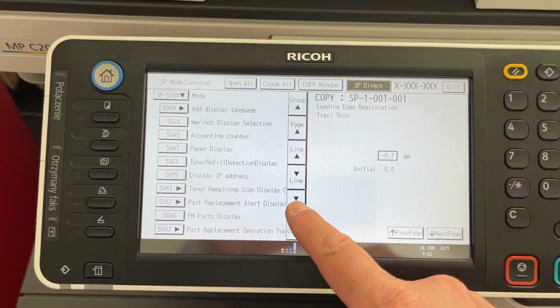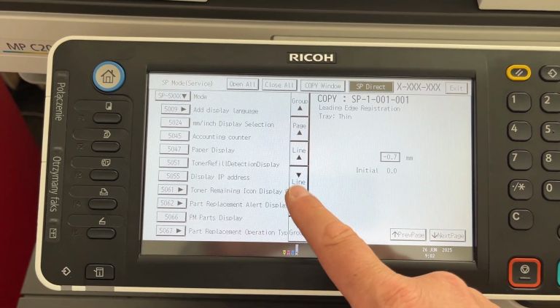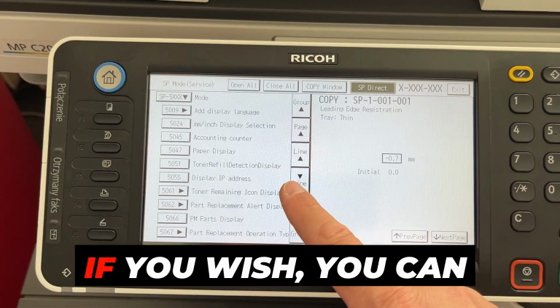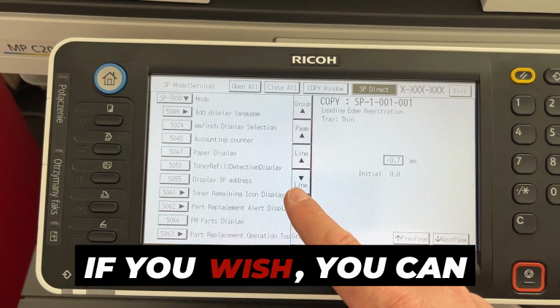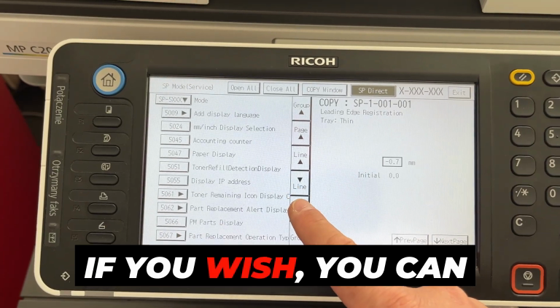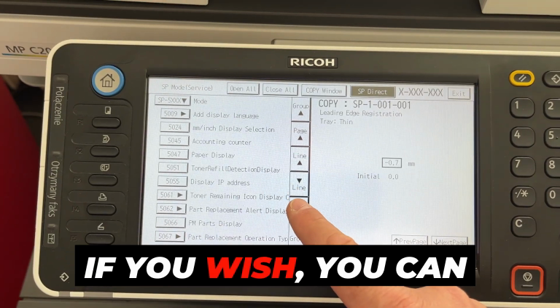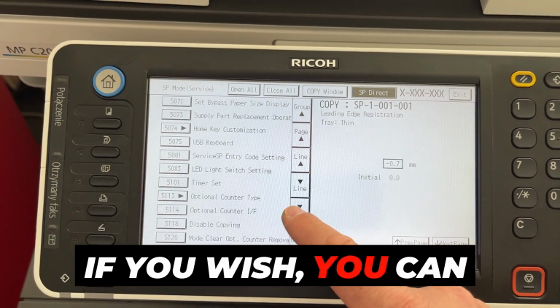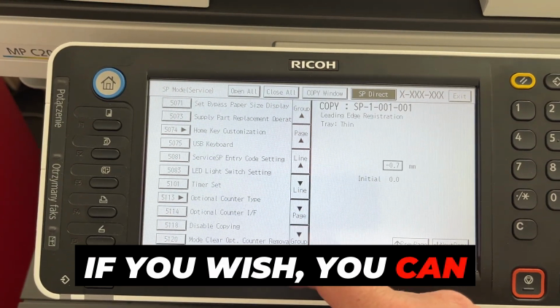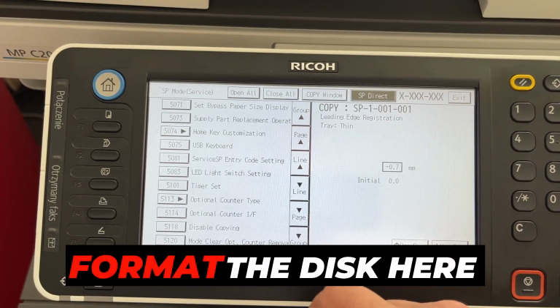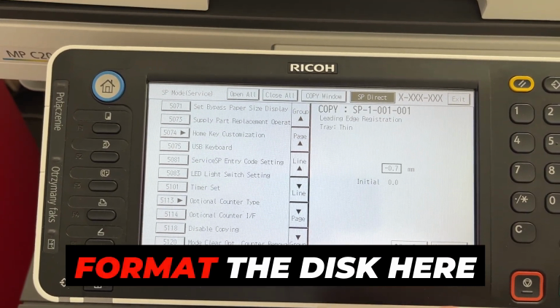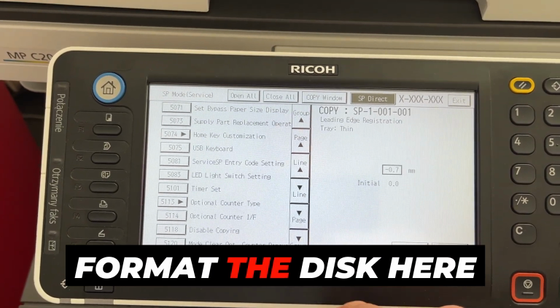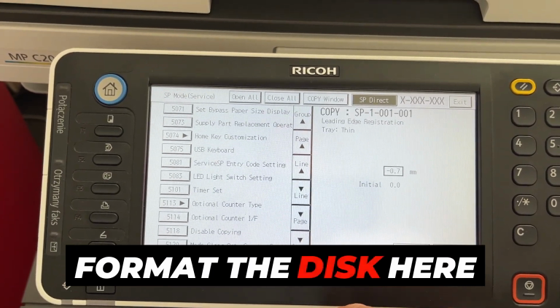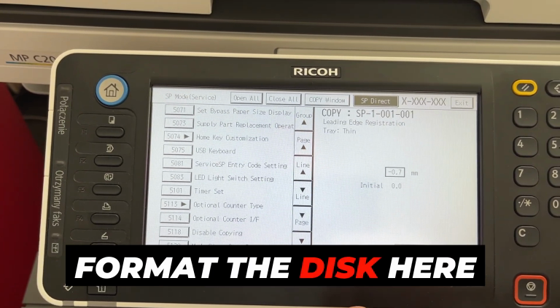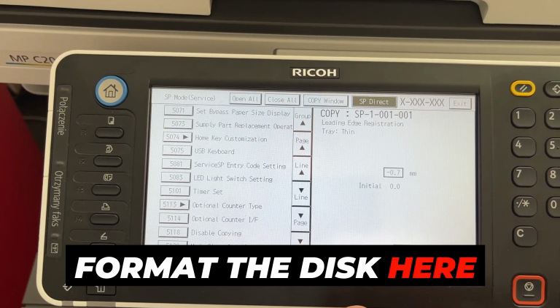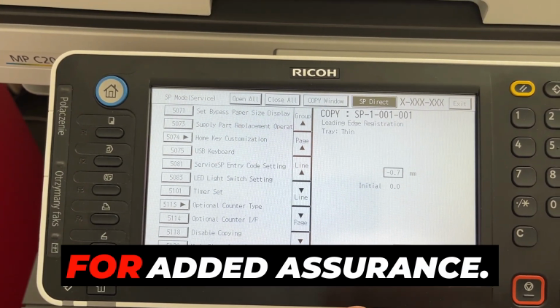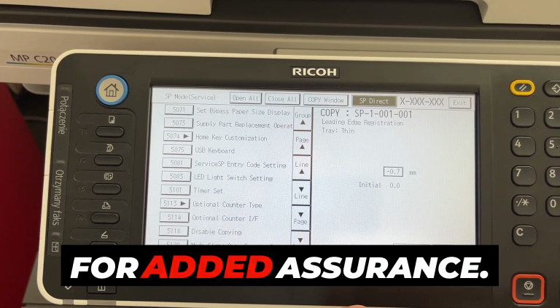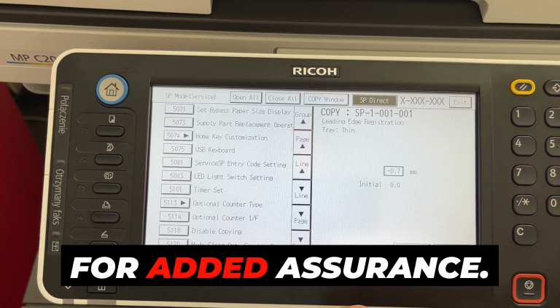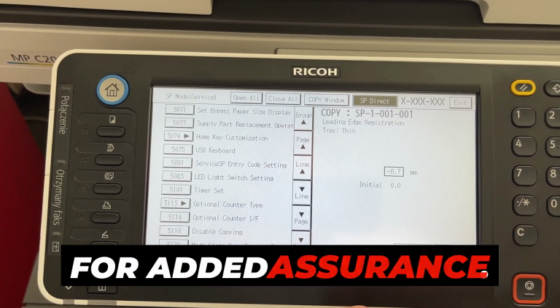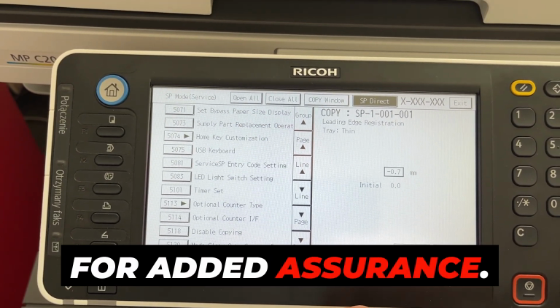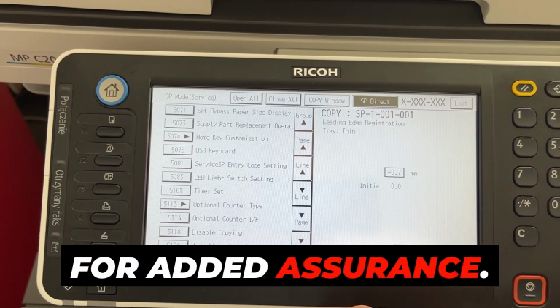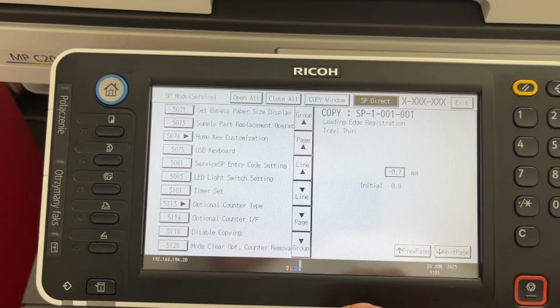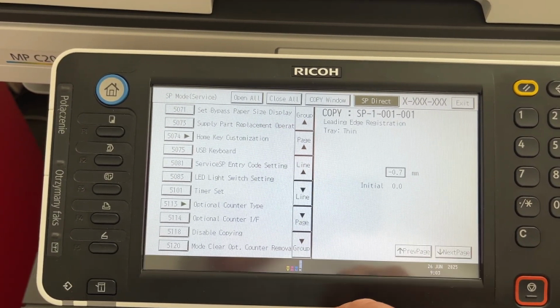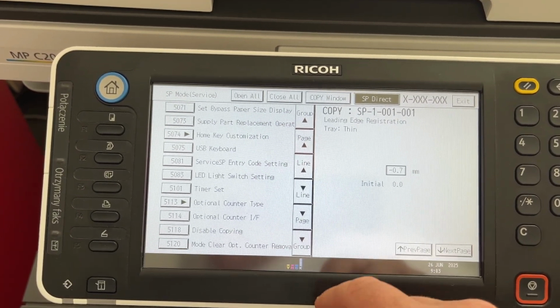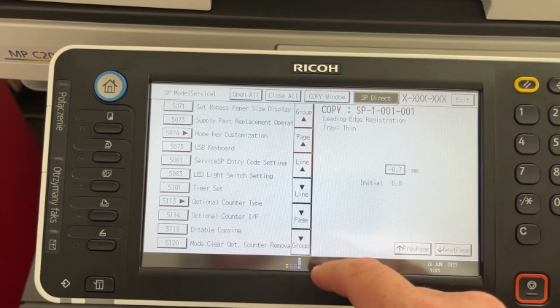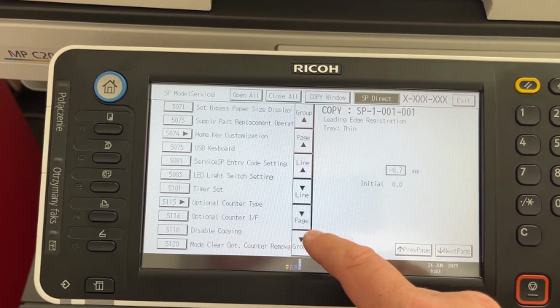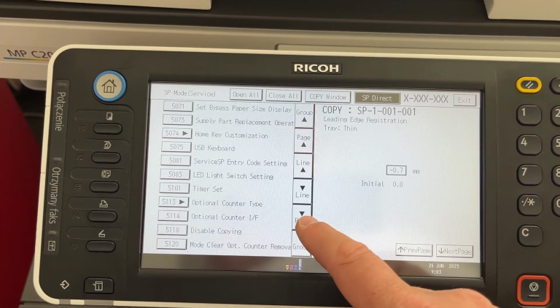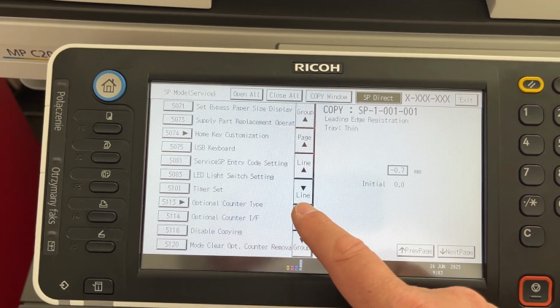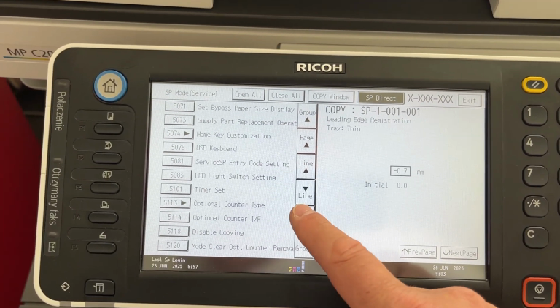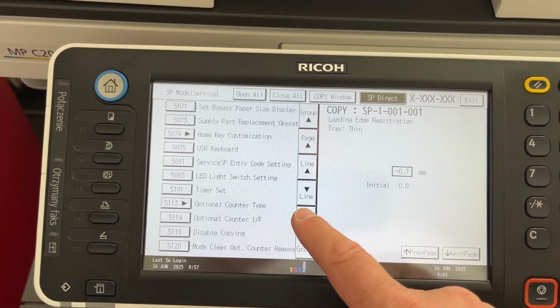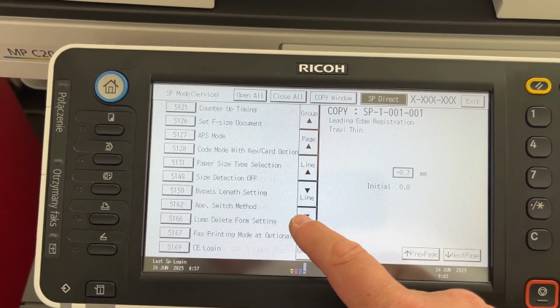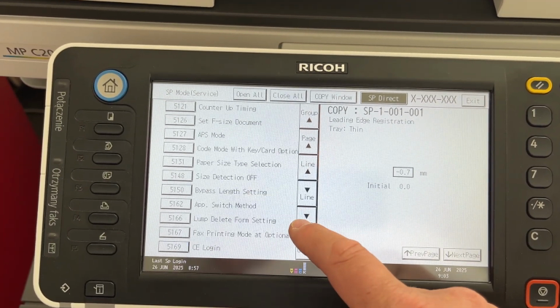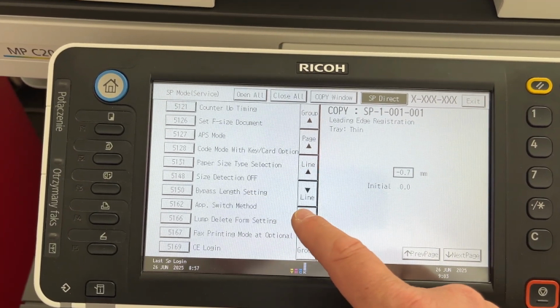If you wish, you can format the disc here for added assurance.